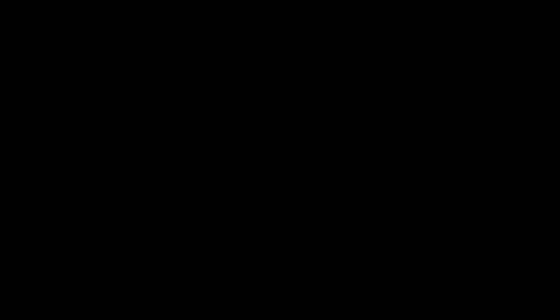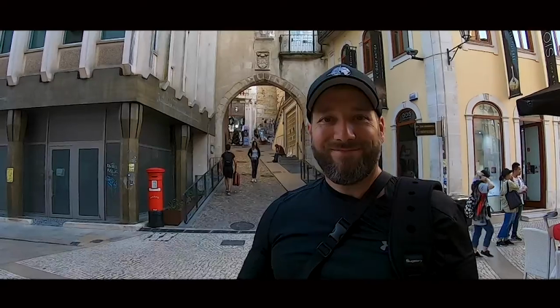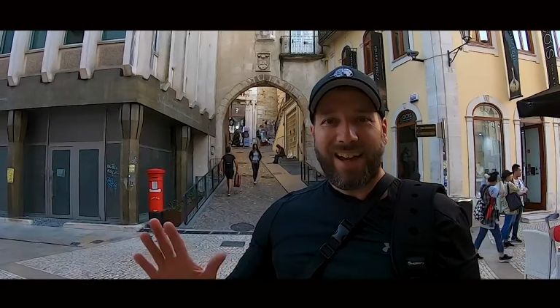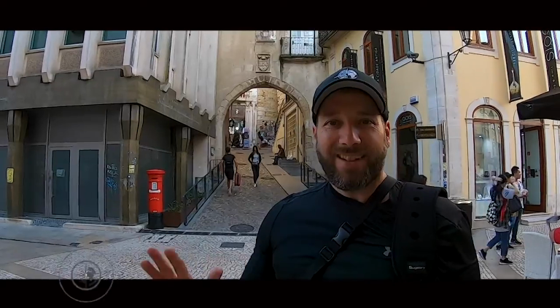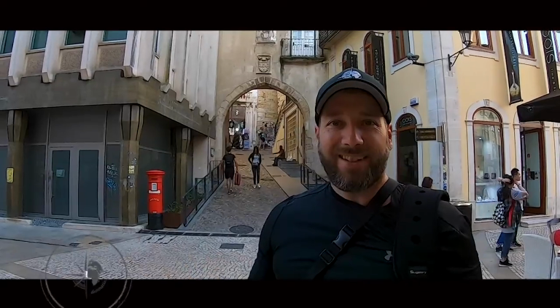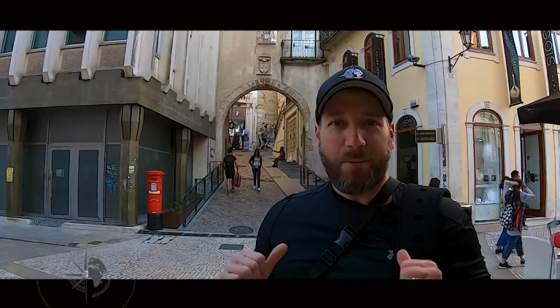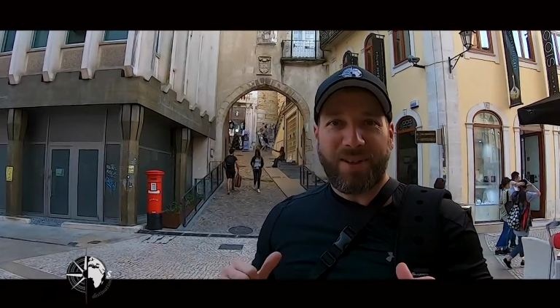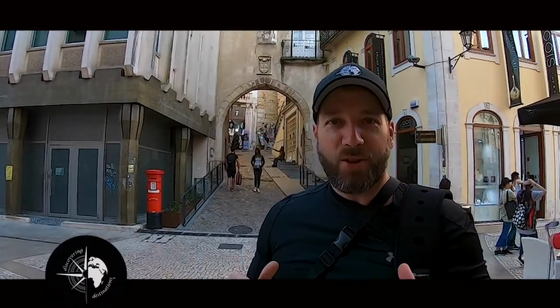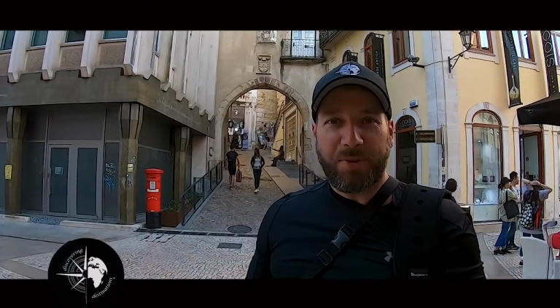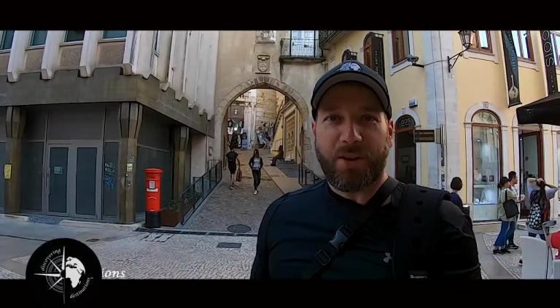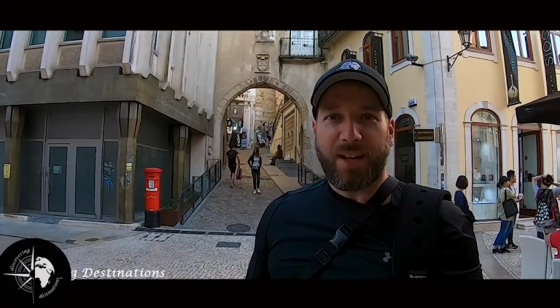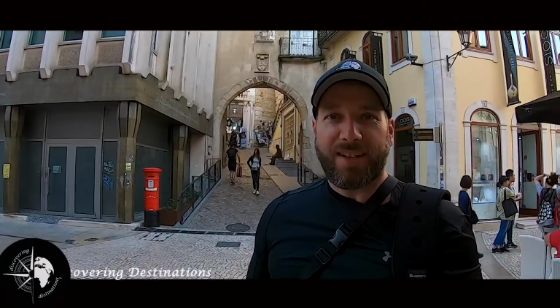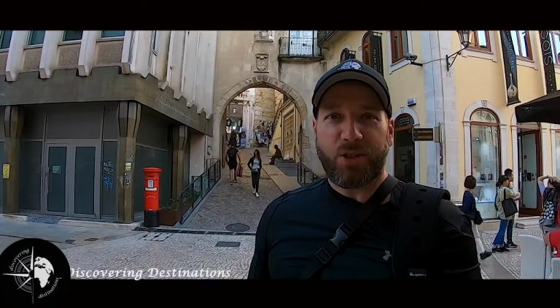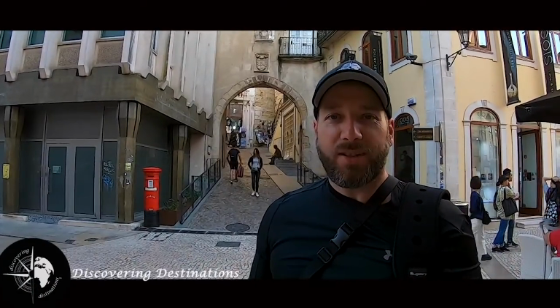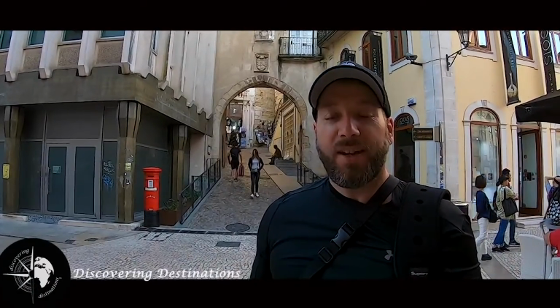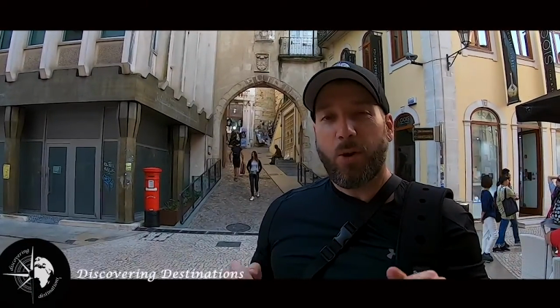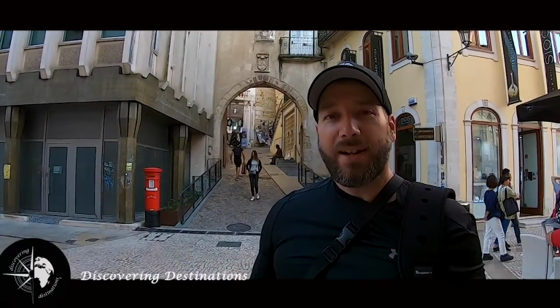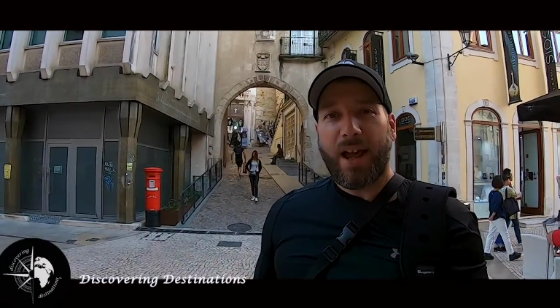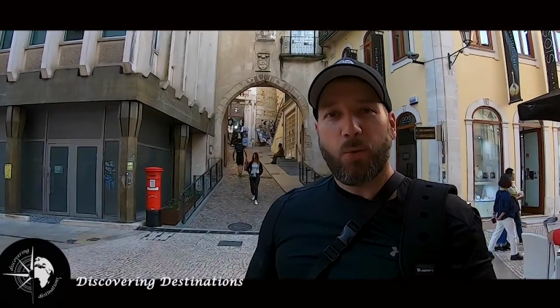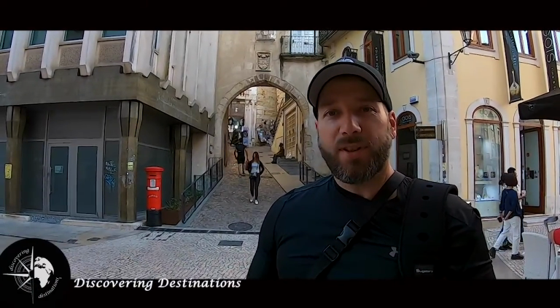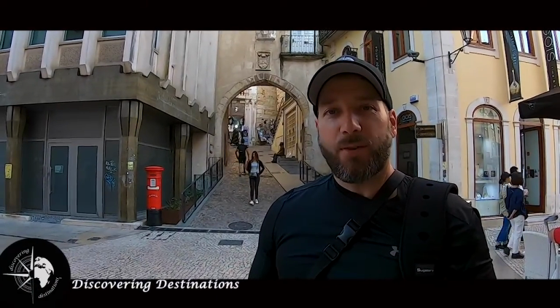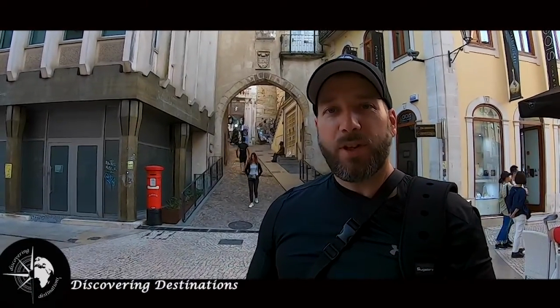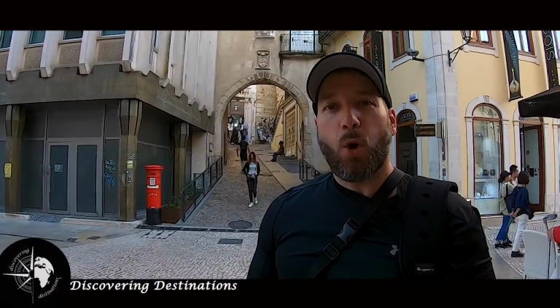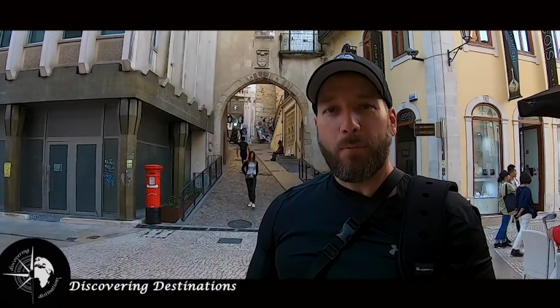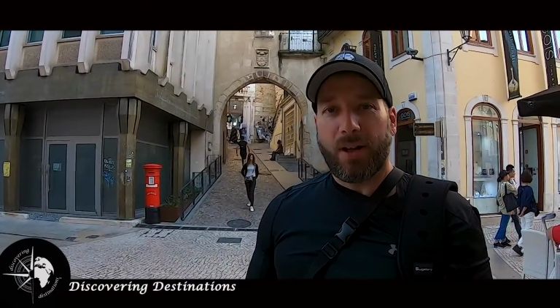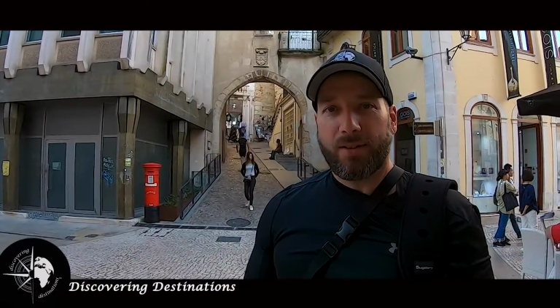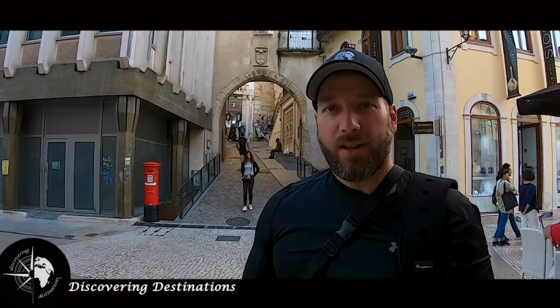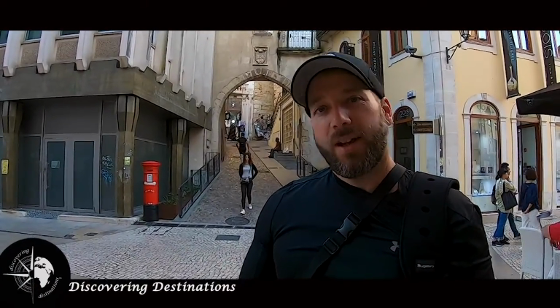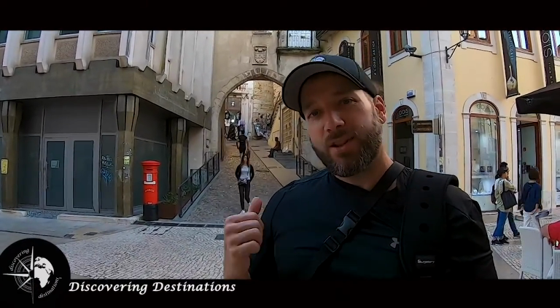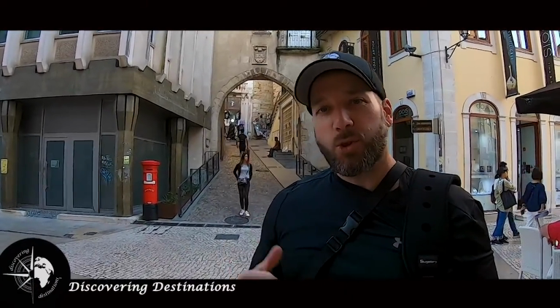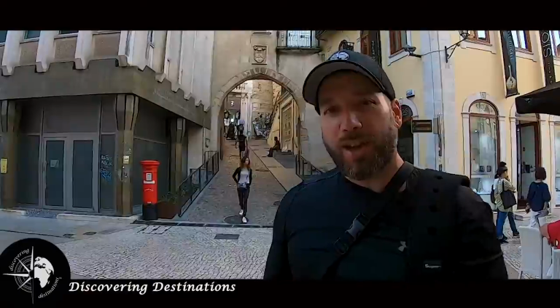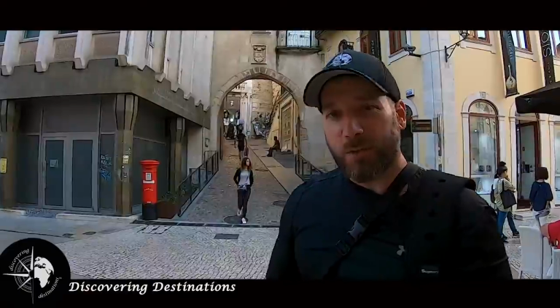Hi guys, I'm Sarish from Discovering Destinations and right now we're discovering Coimbra. Let's go check it out.